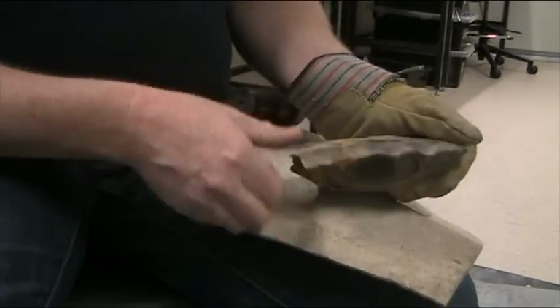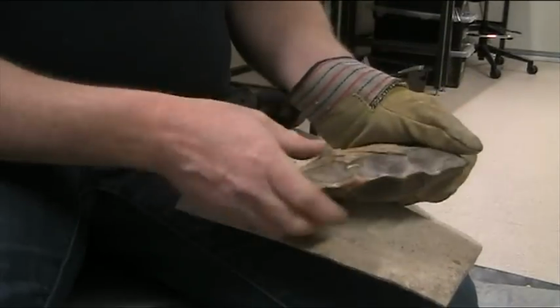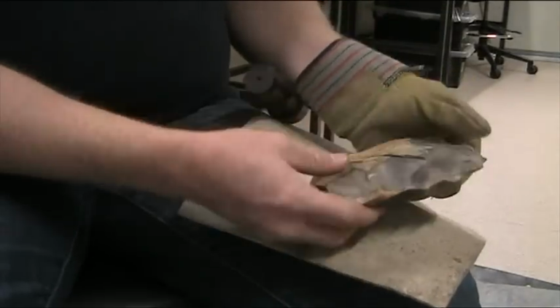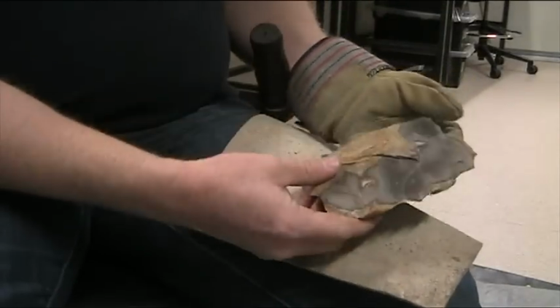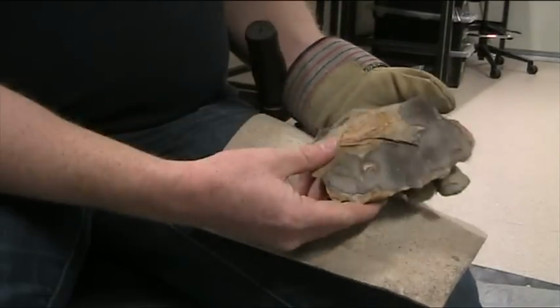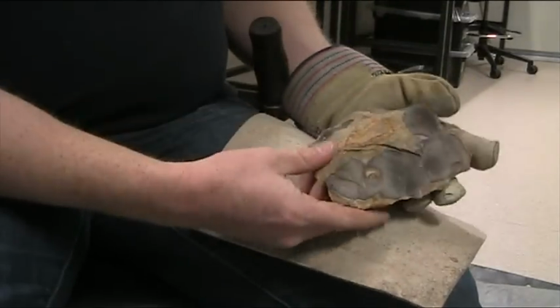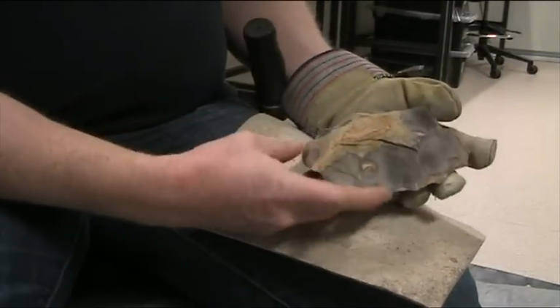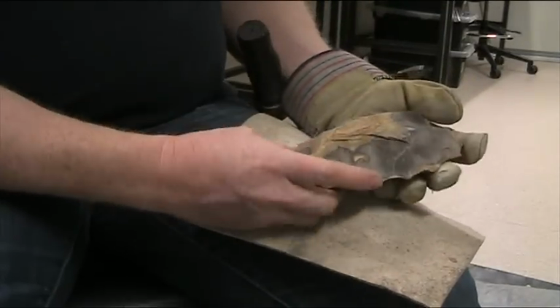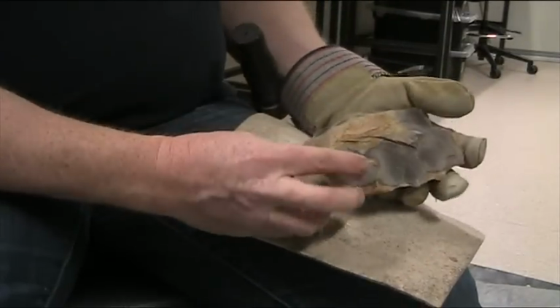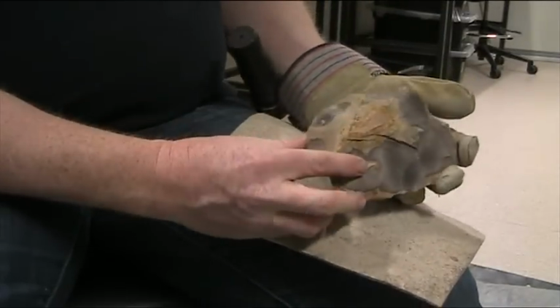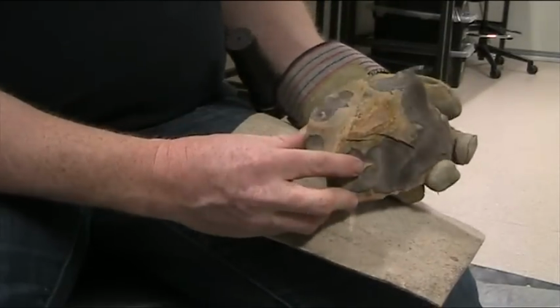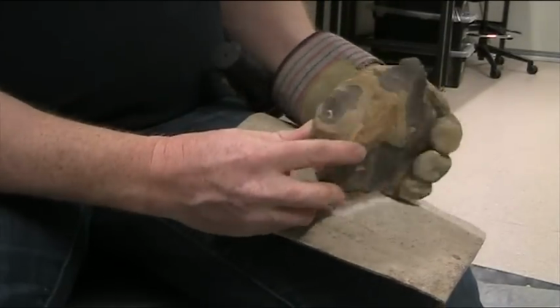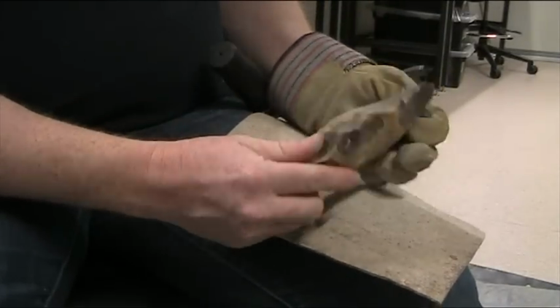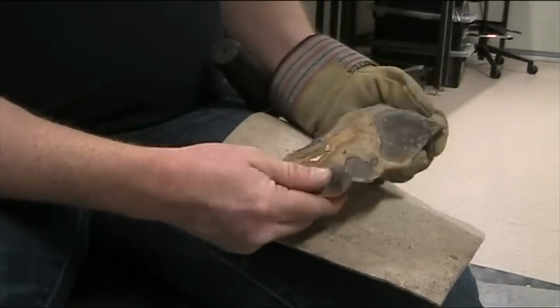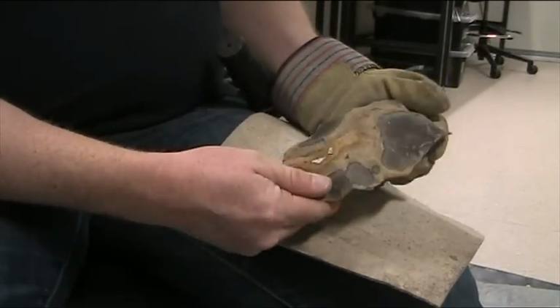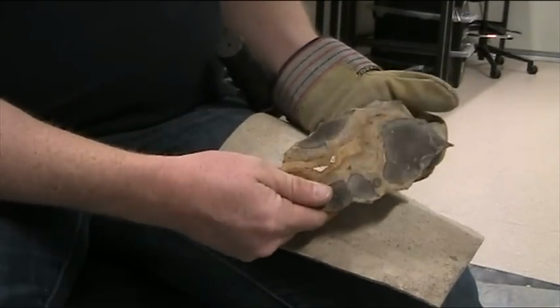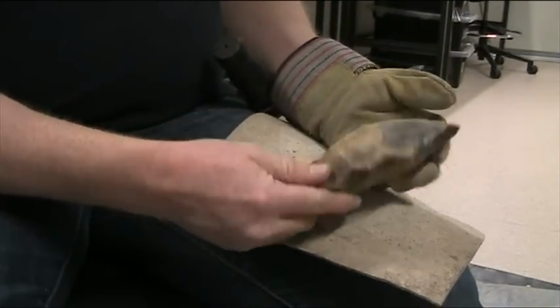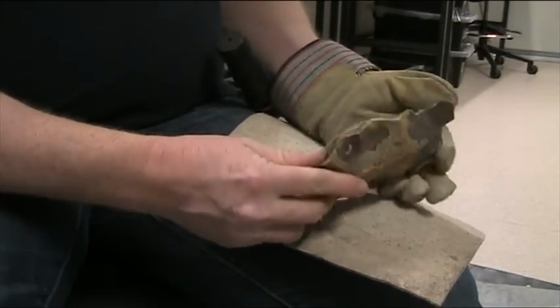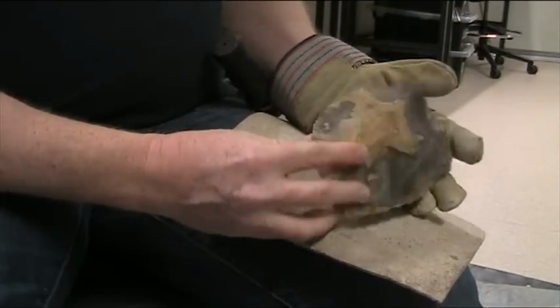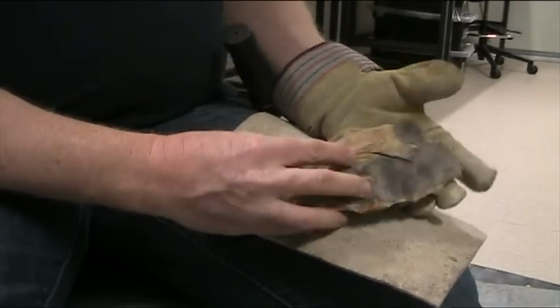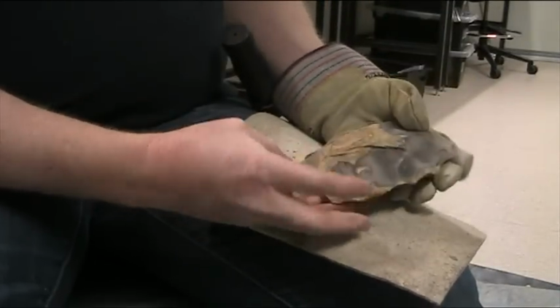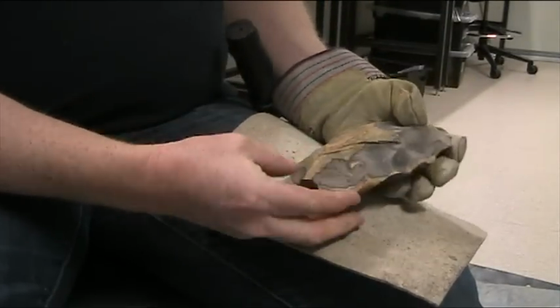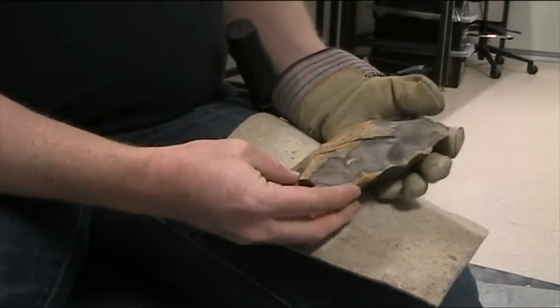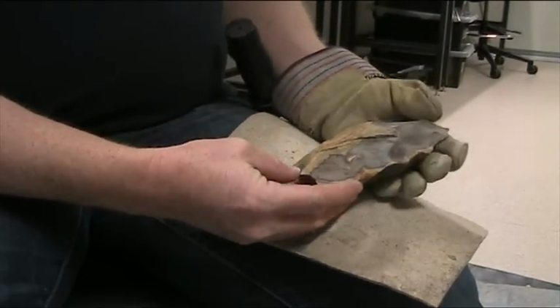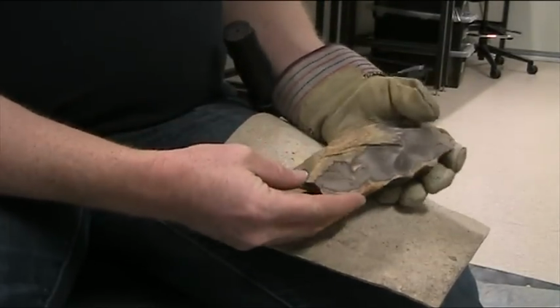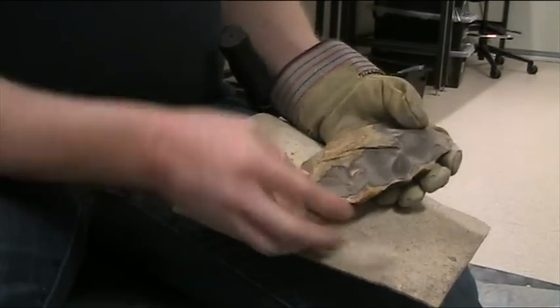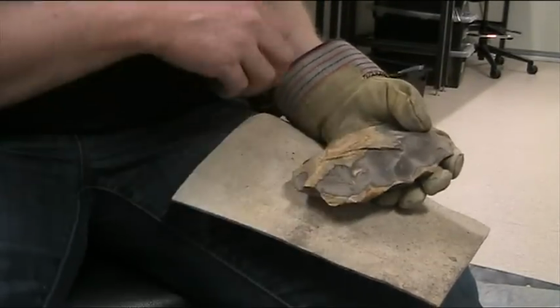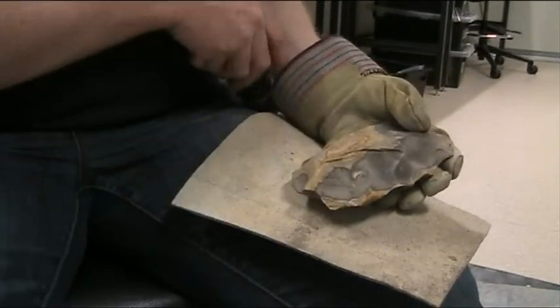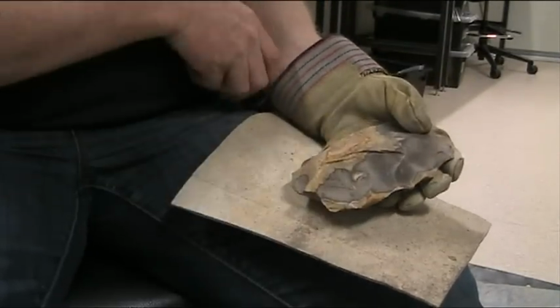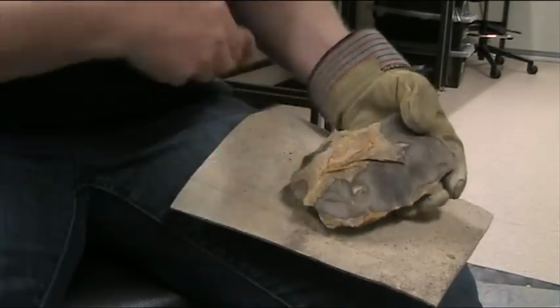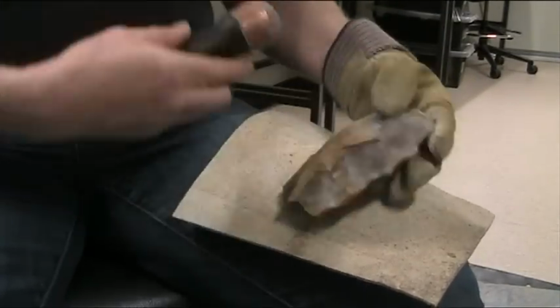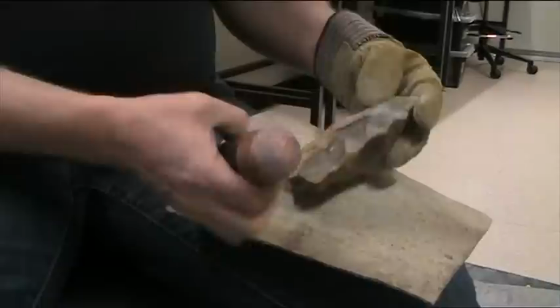So that's the piece now — bifacially all the way around. Now we've got to start thinning it.